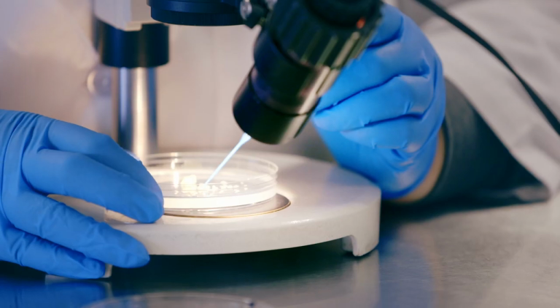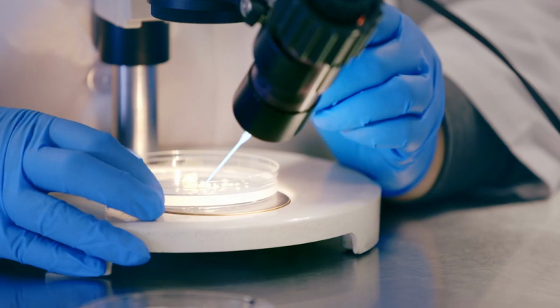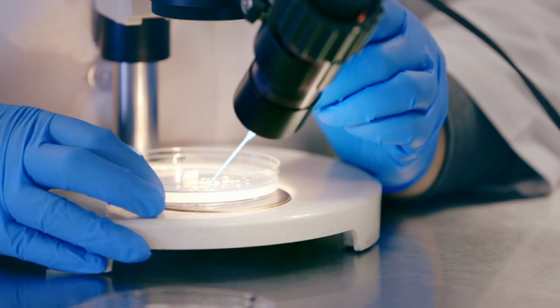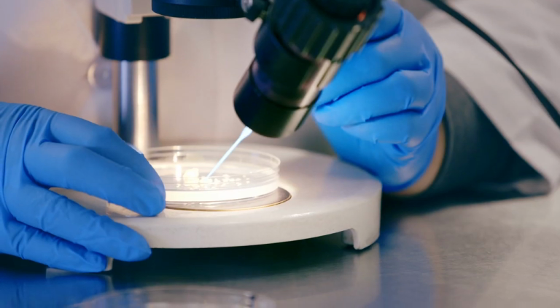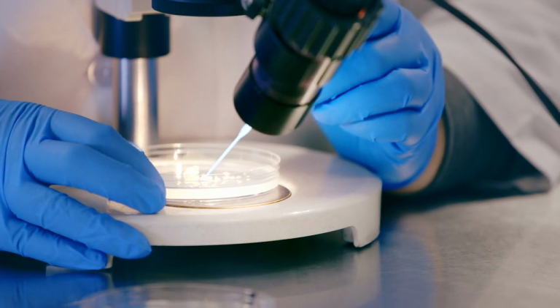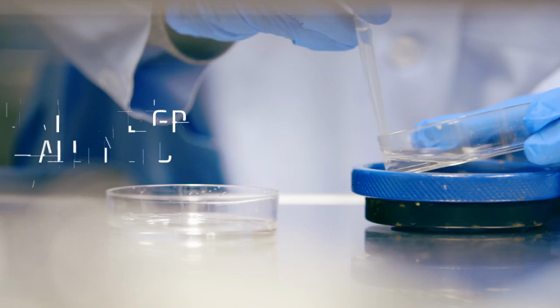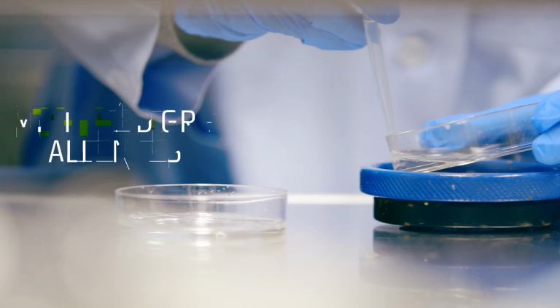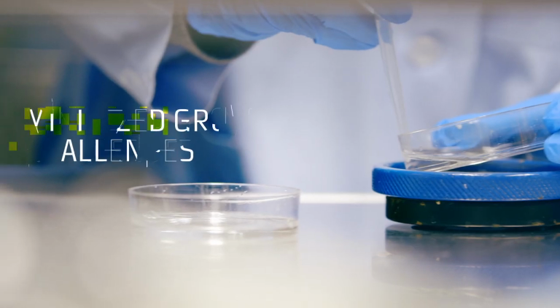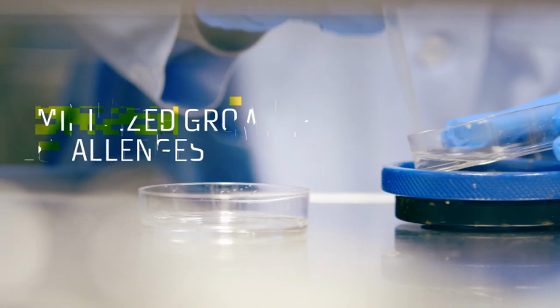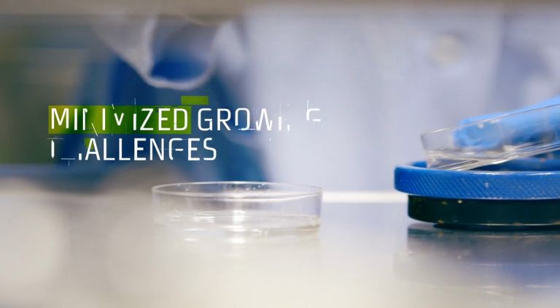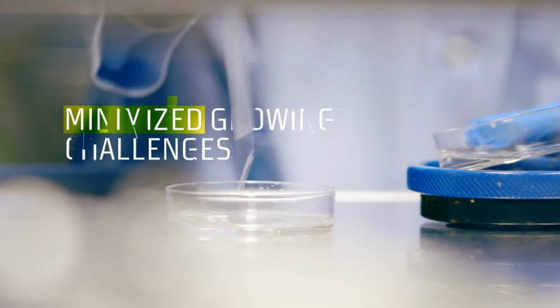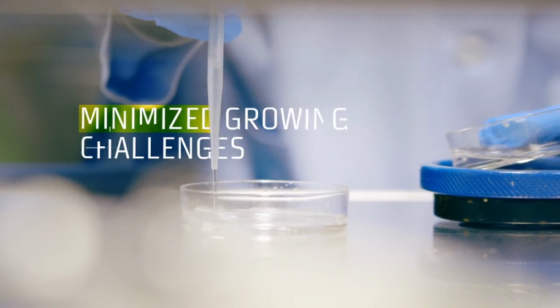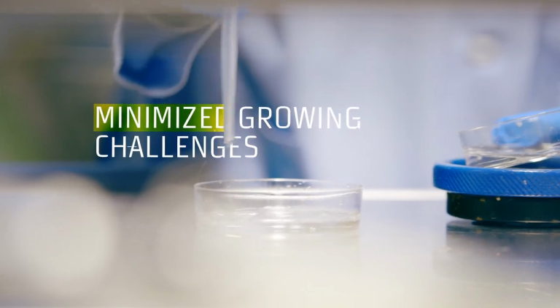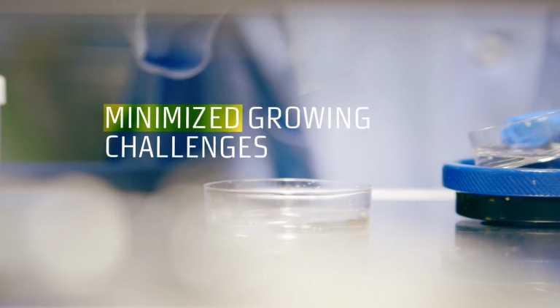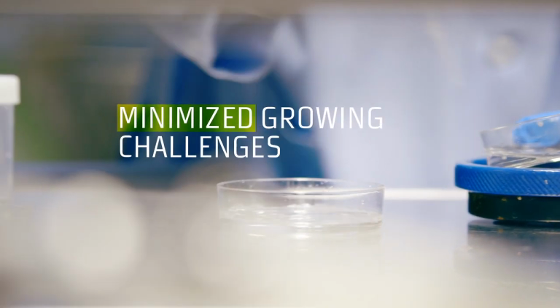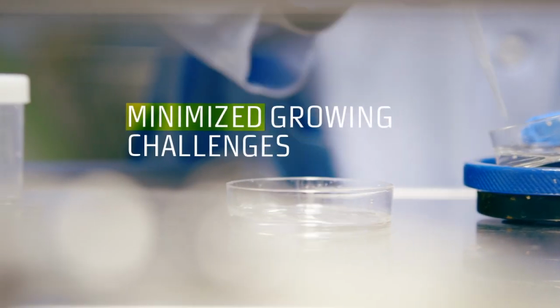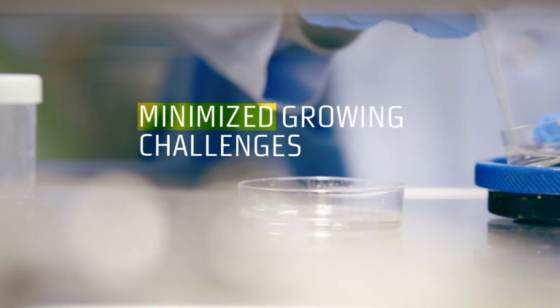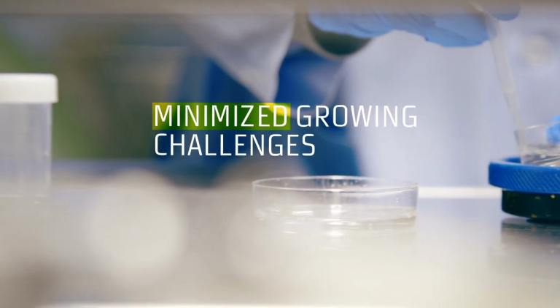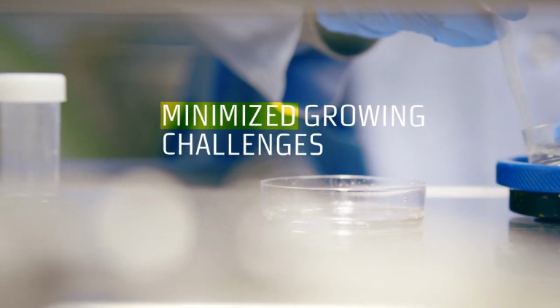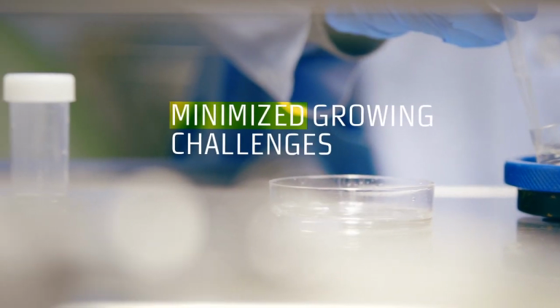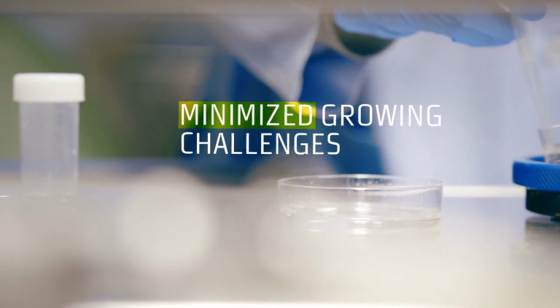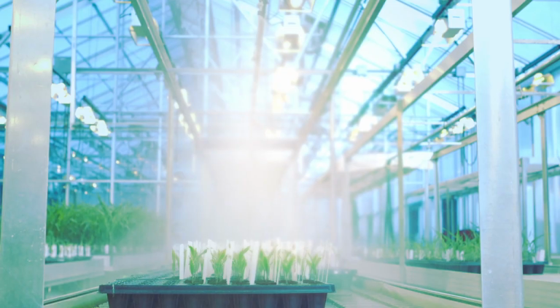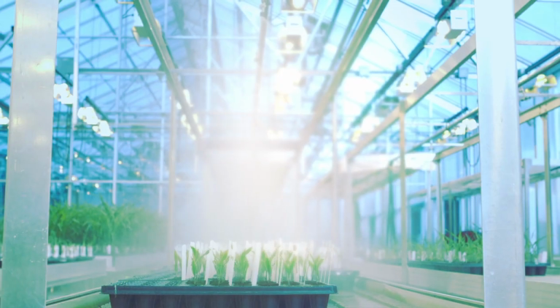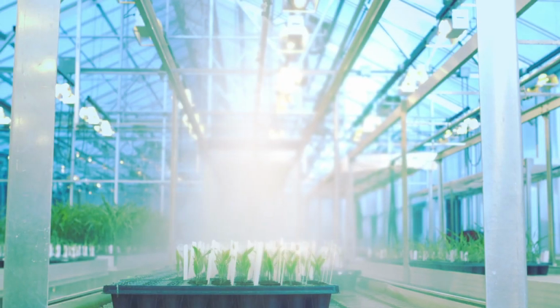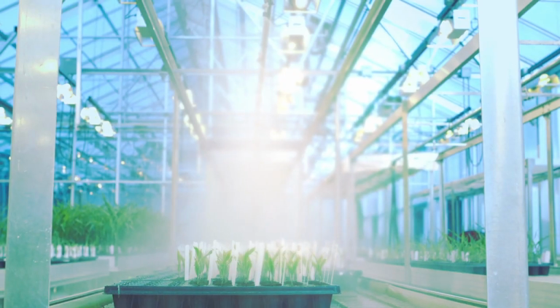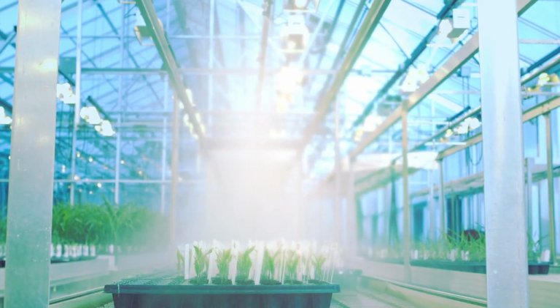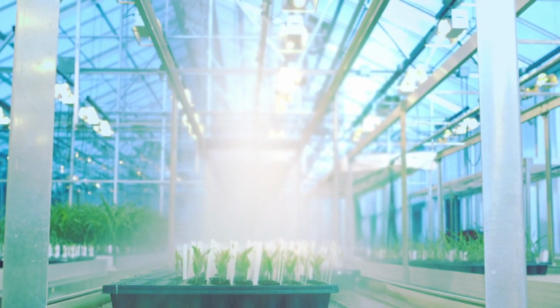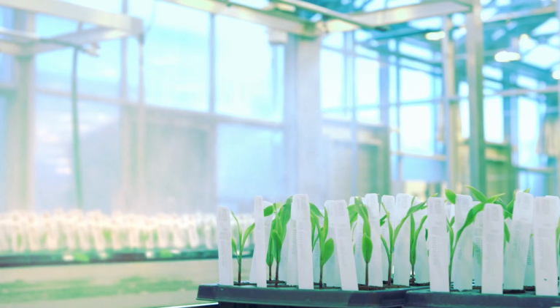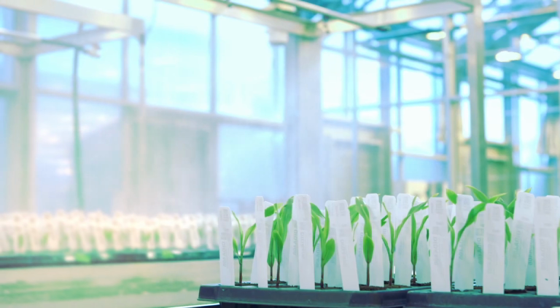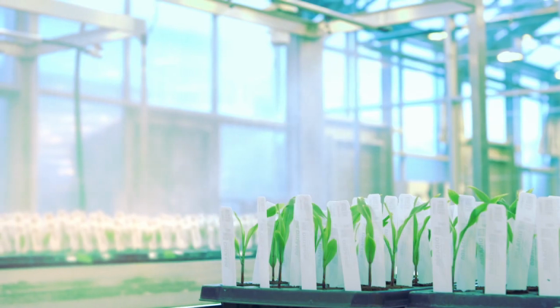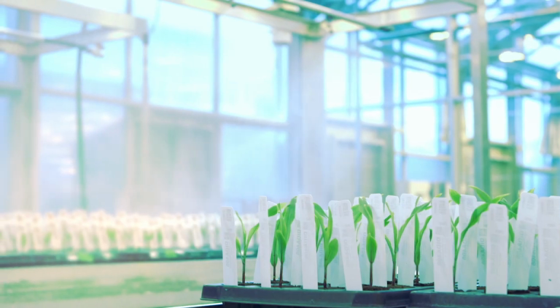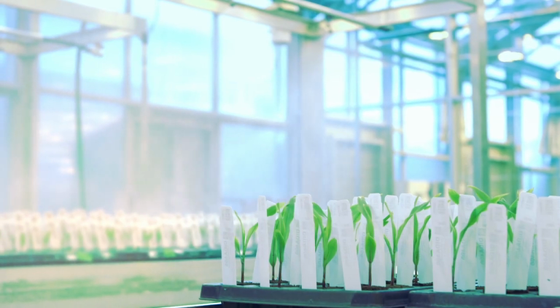Designed to significantly reduce the impacts of insects, weeds, disease, and stress.